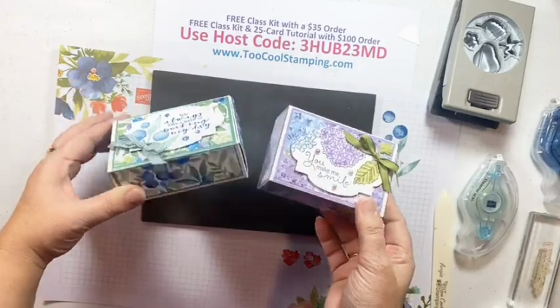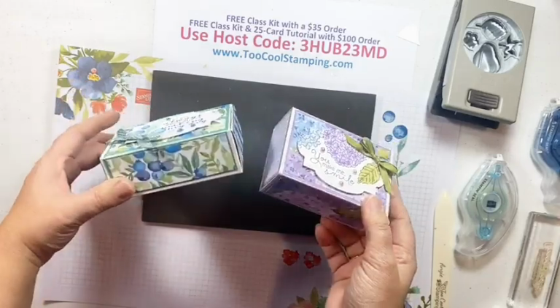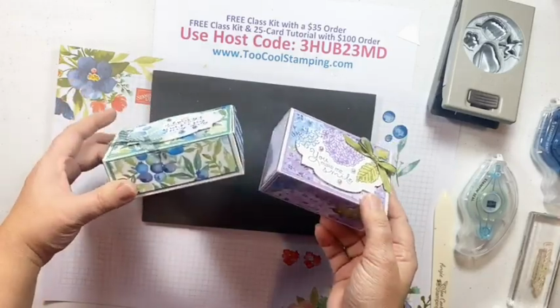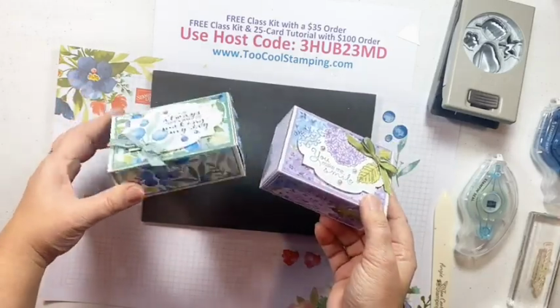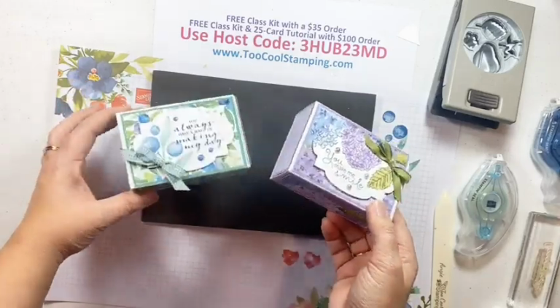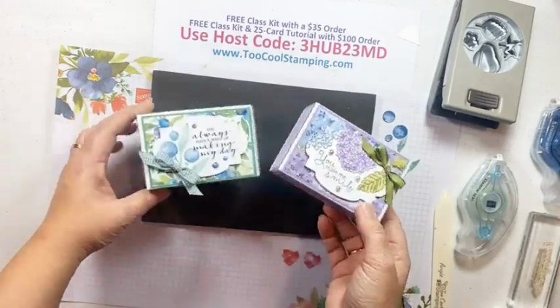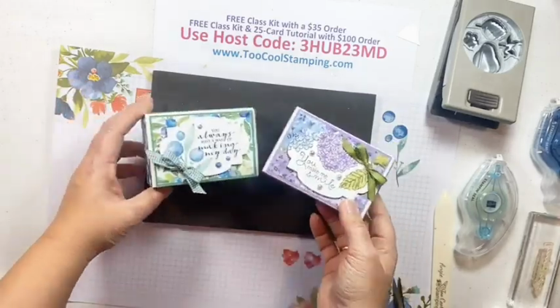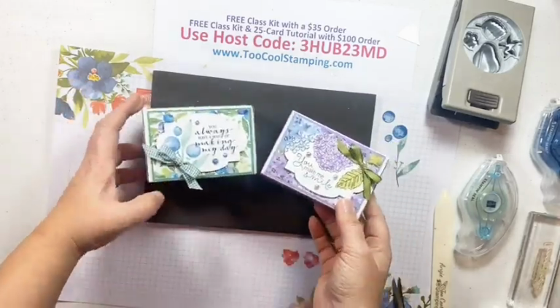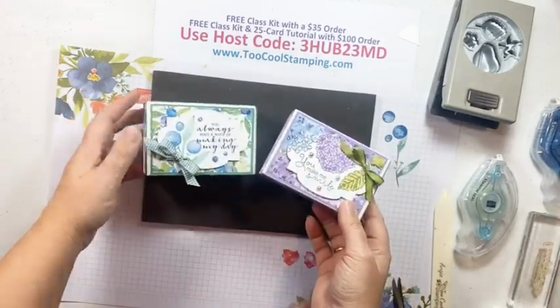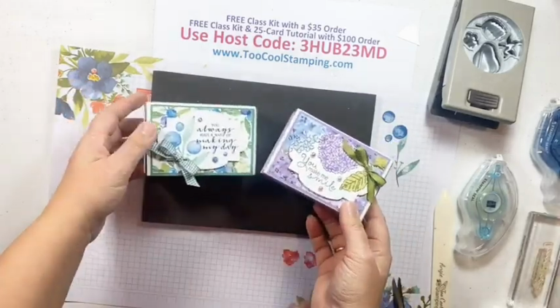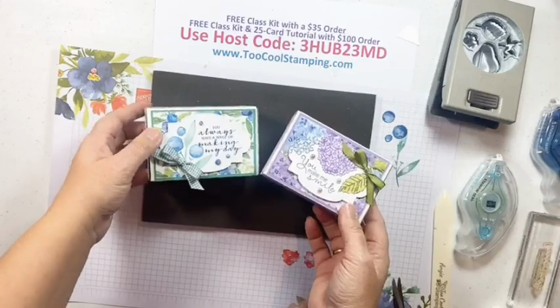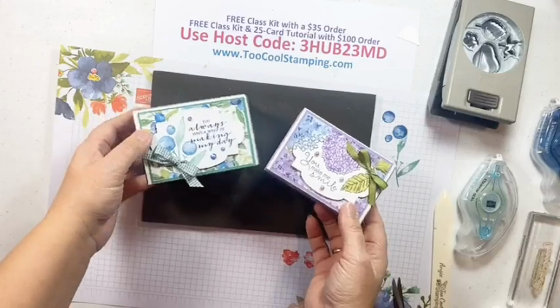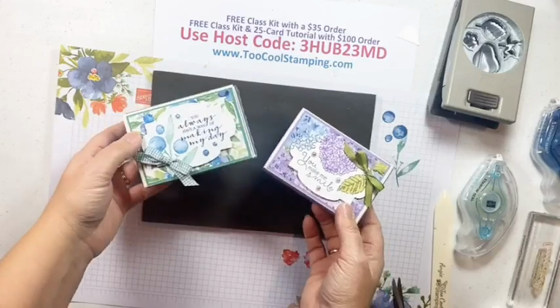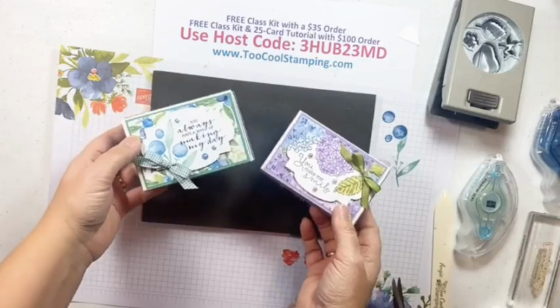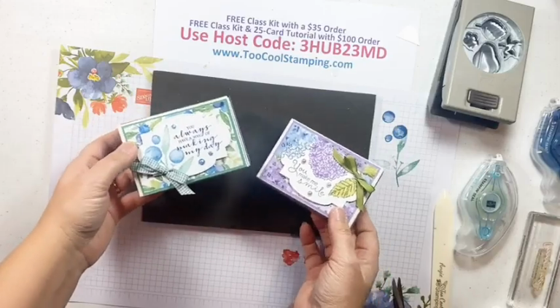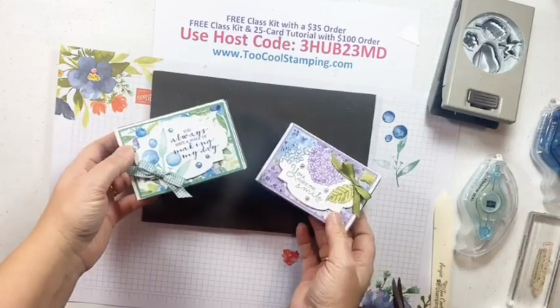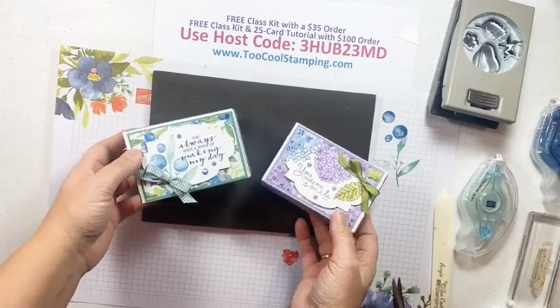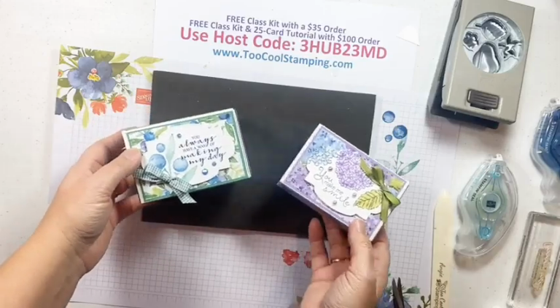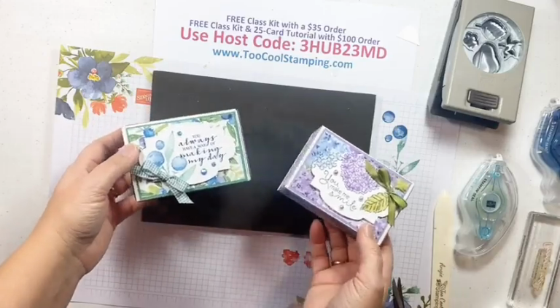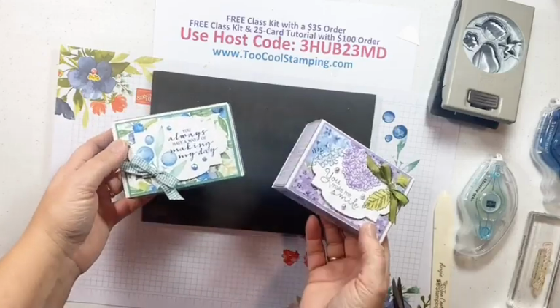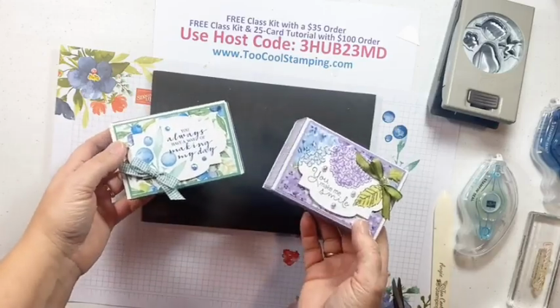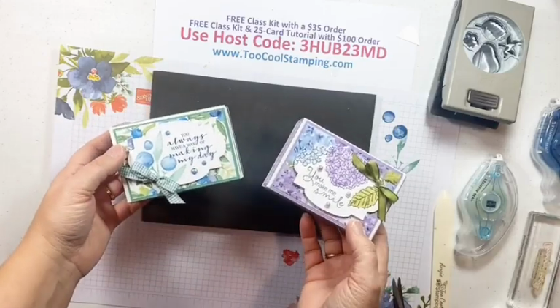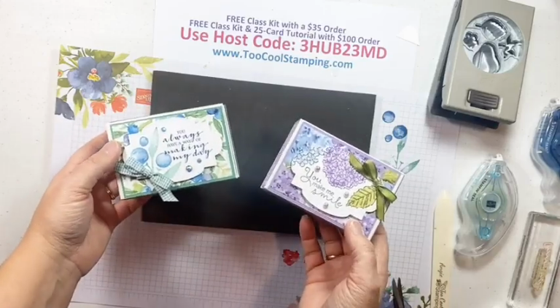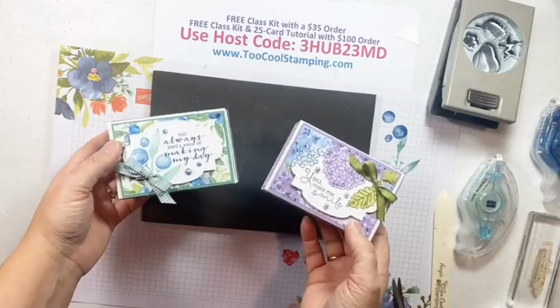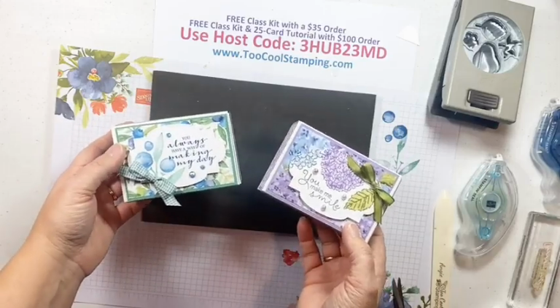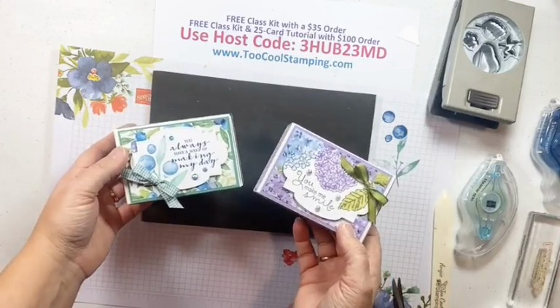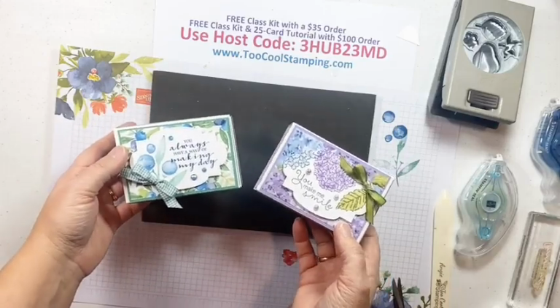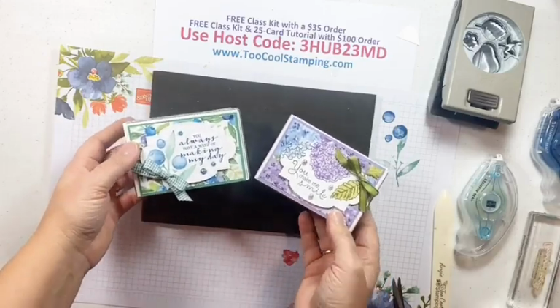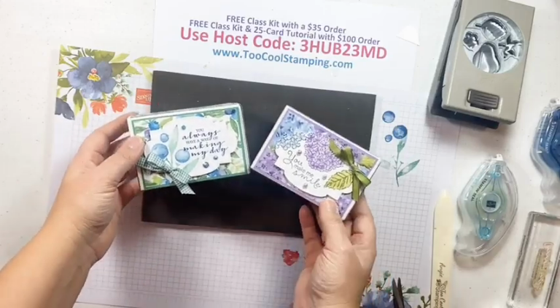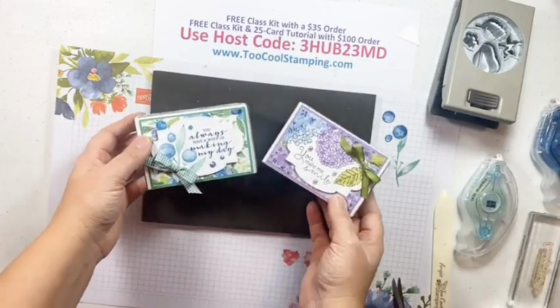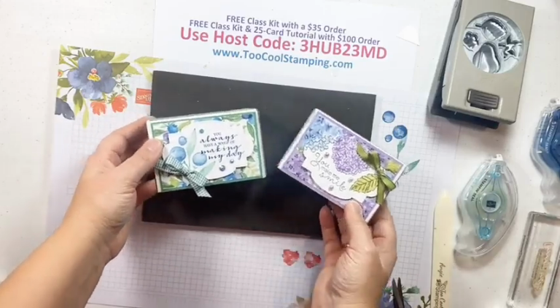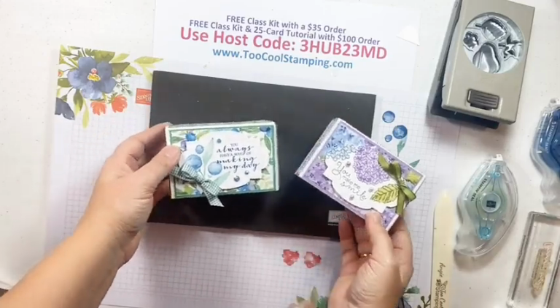Those are the two Too Cool Love You Always treat box versions - I hope you have fun with them. I think they're great for so many different occasions.